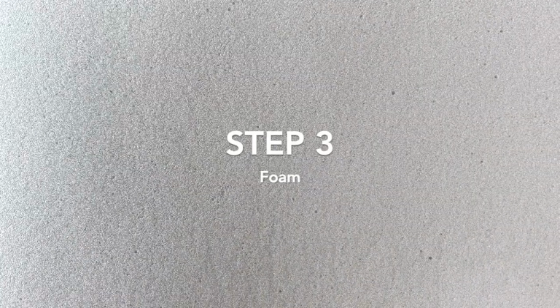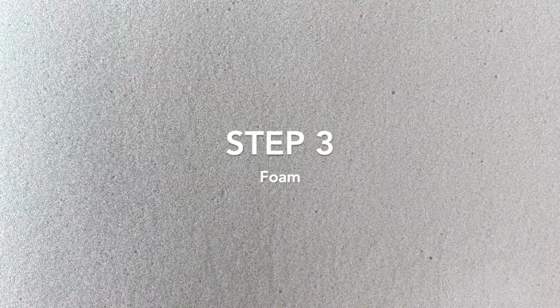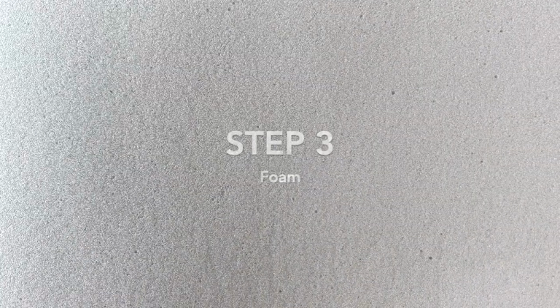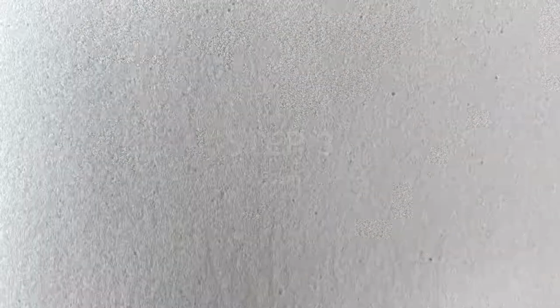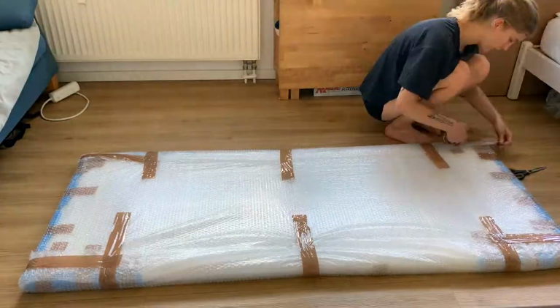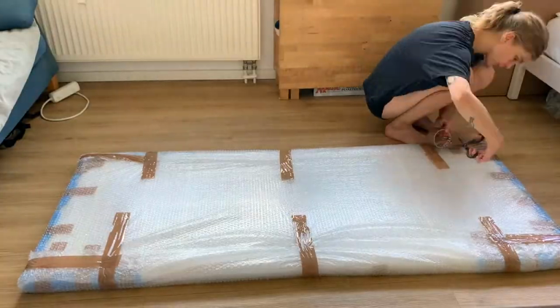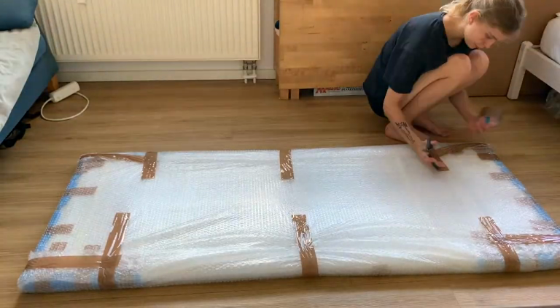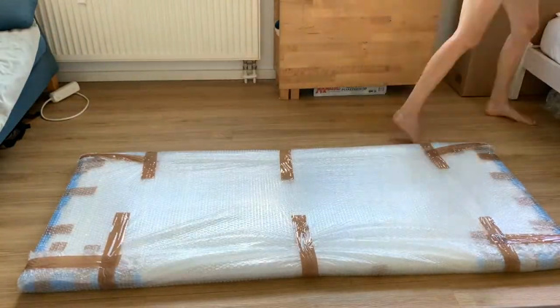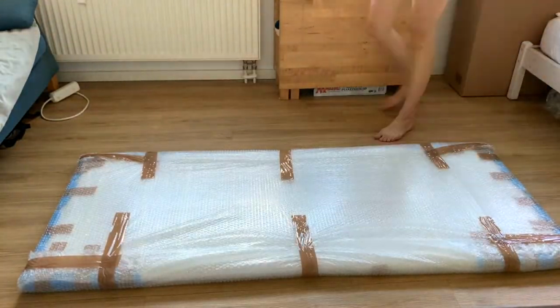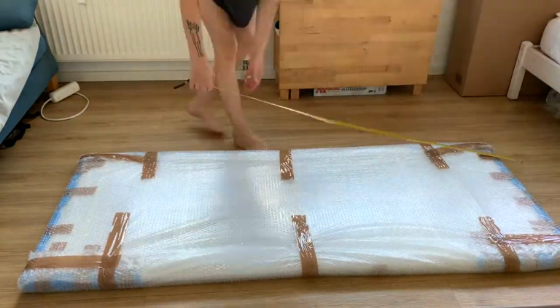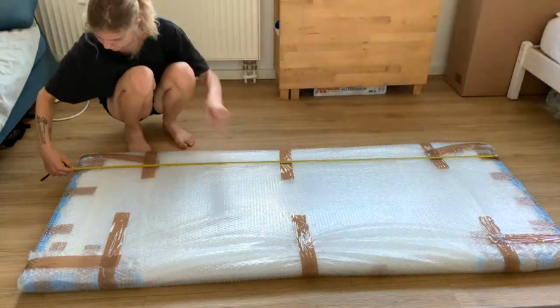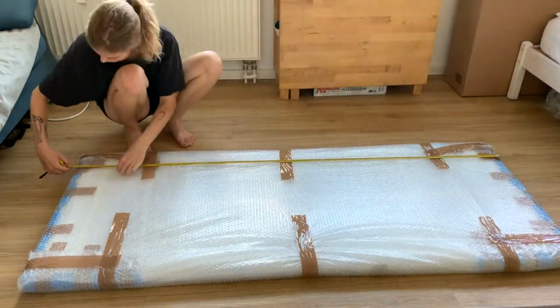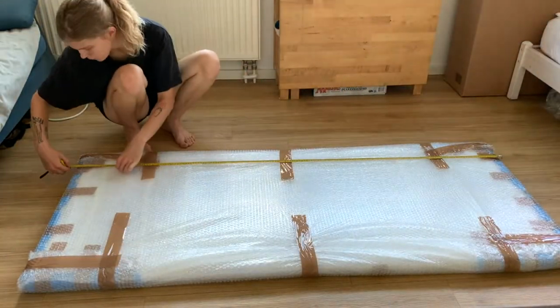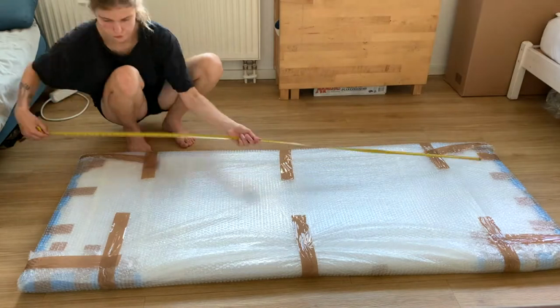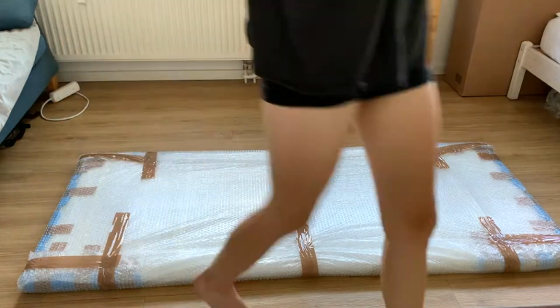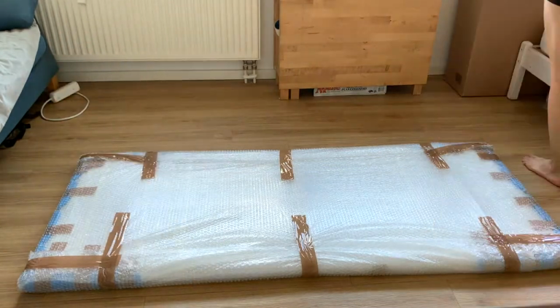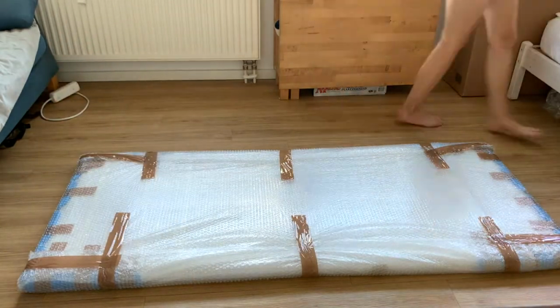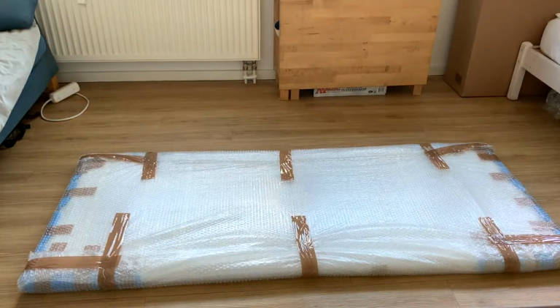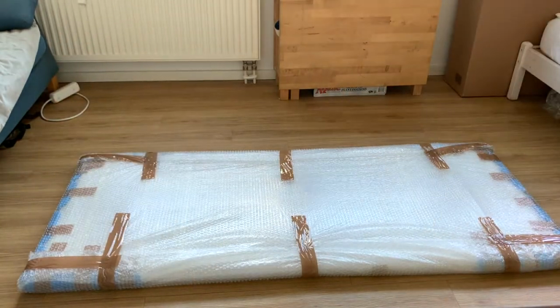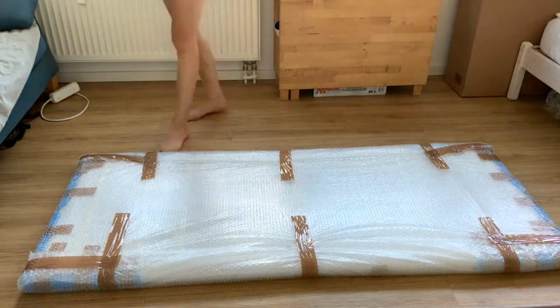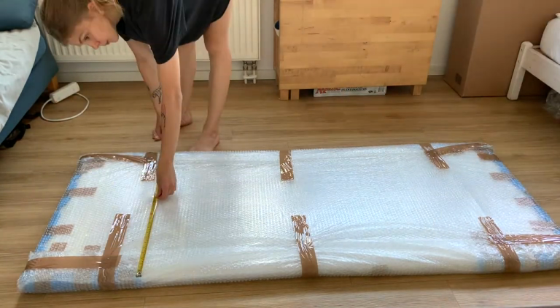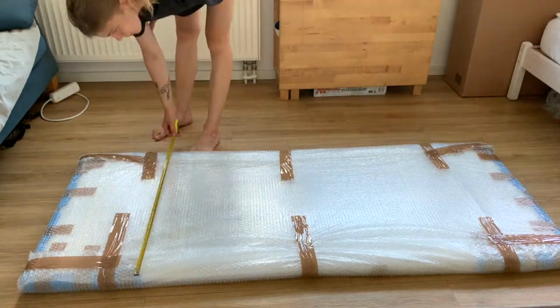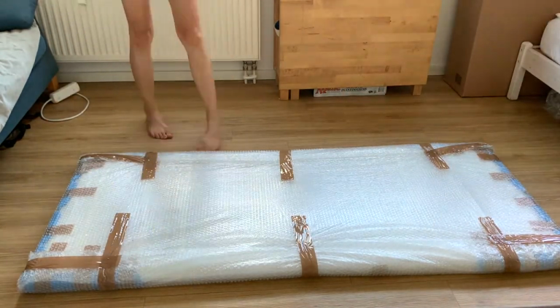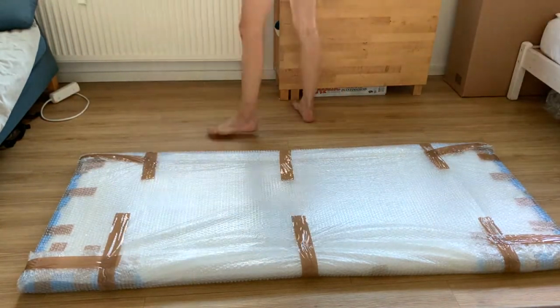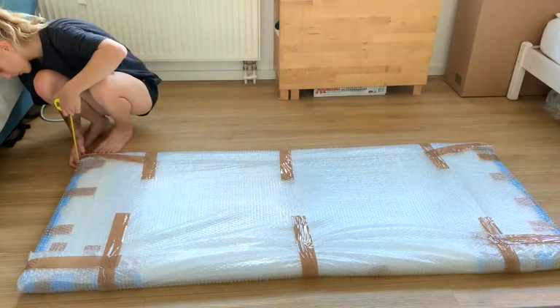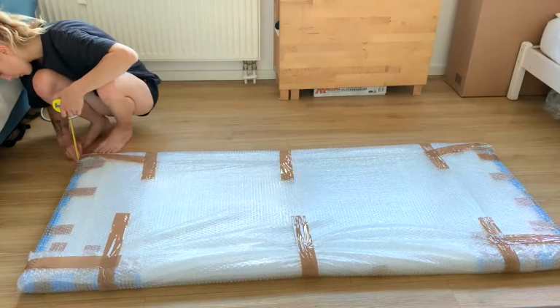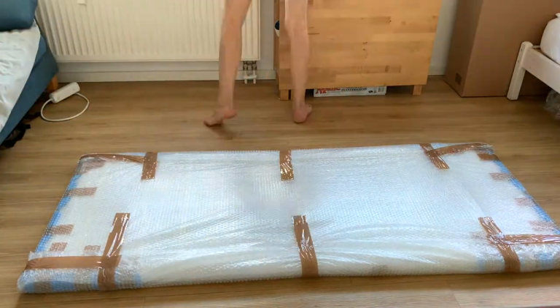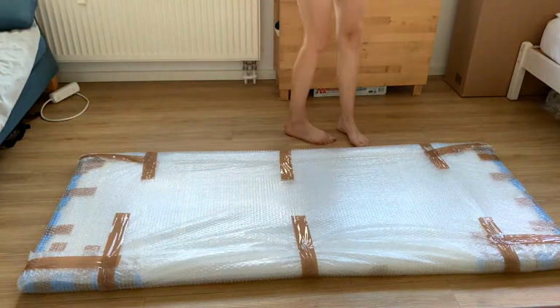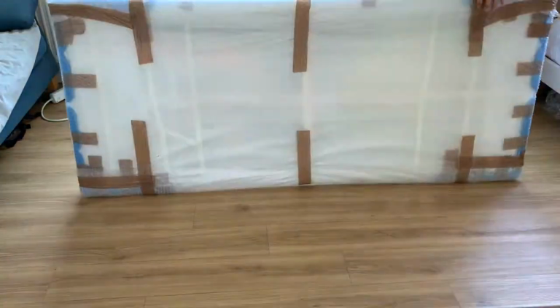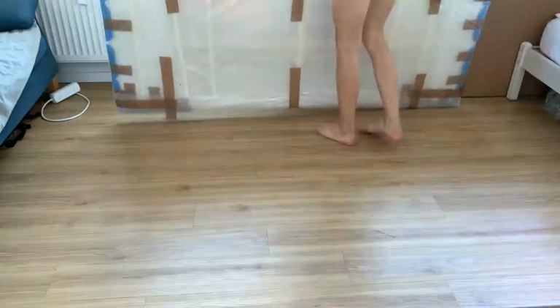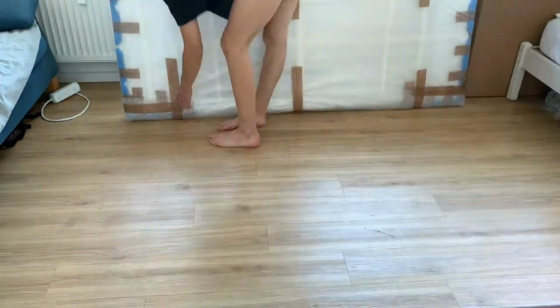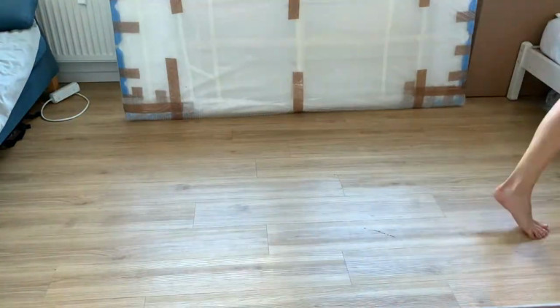Step 3: measure the size of your wrapped piece and cut the padding material accordingly. I just used some foam.